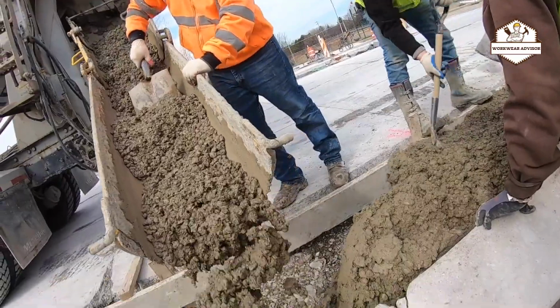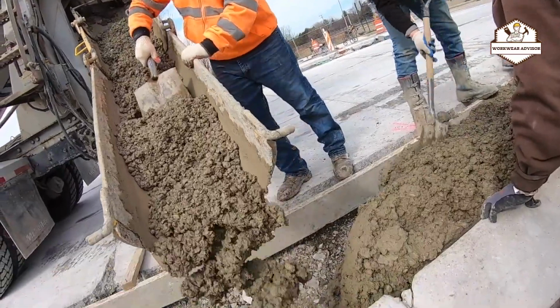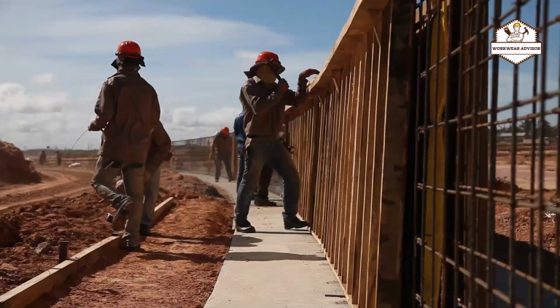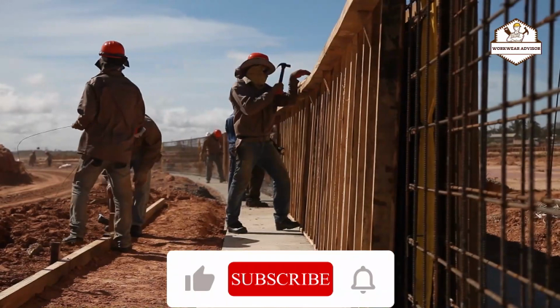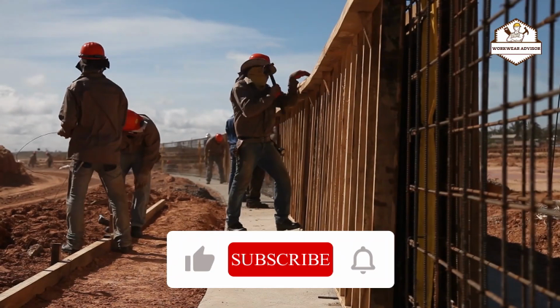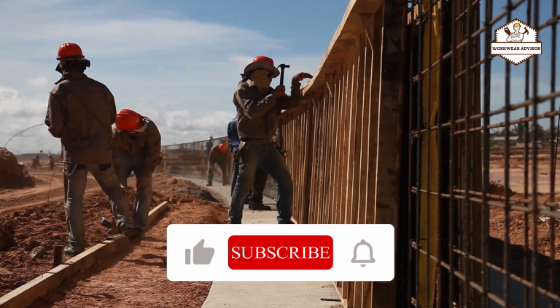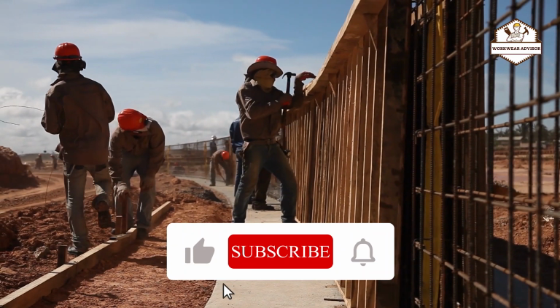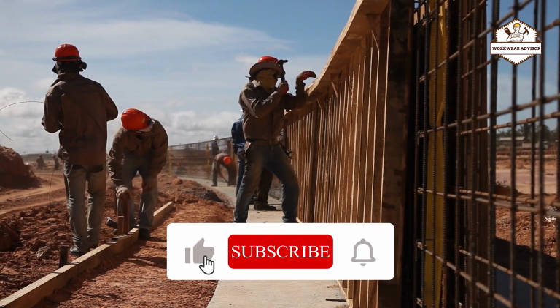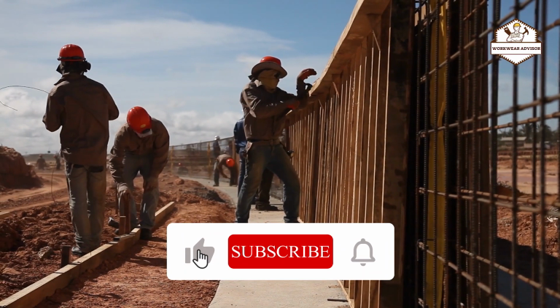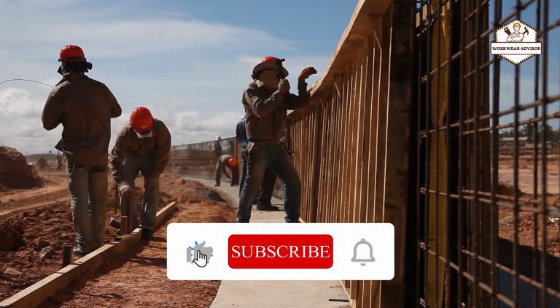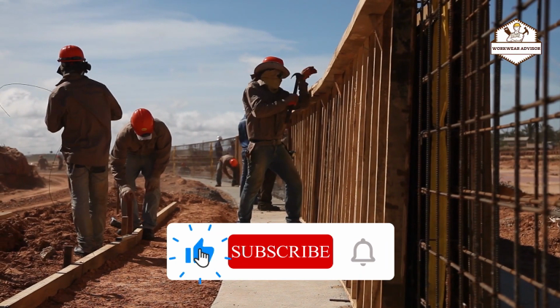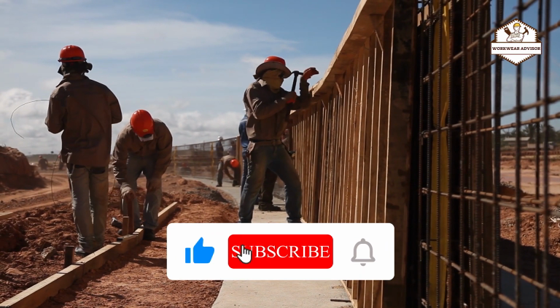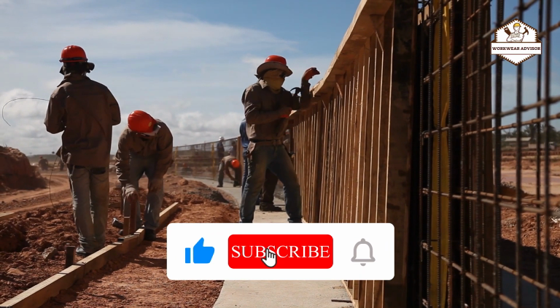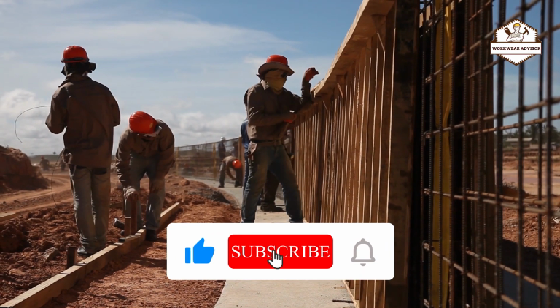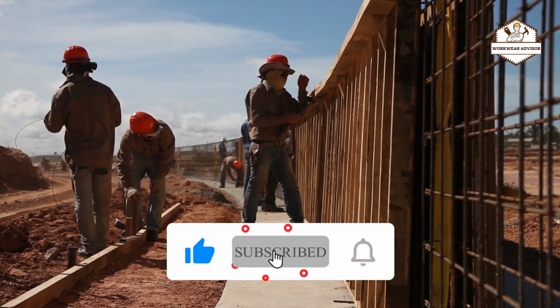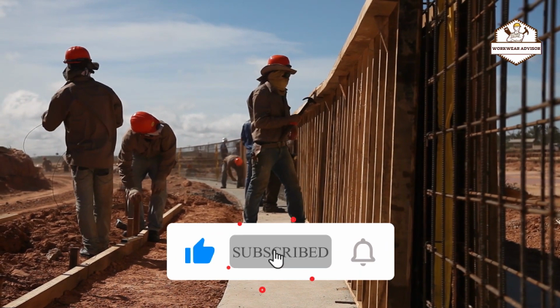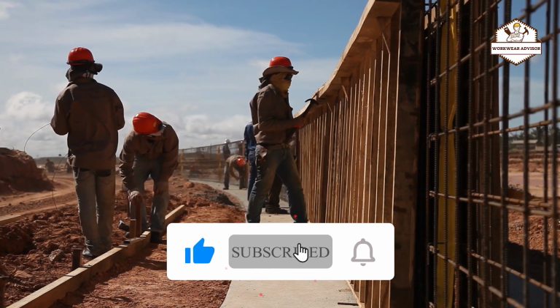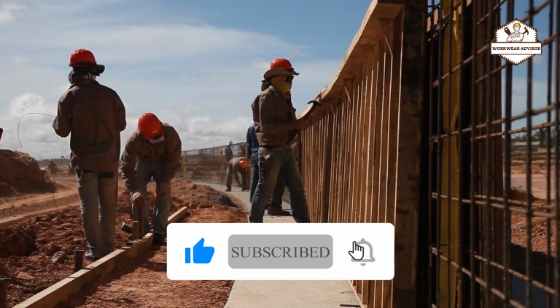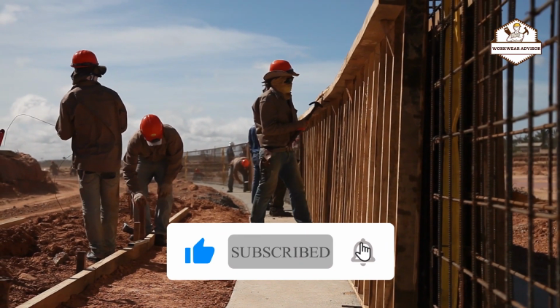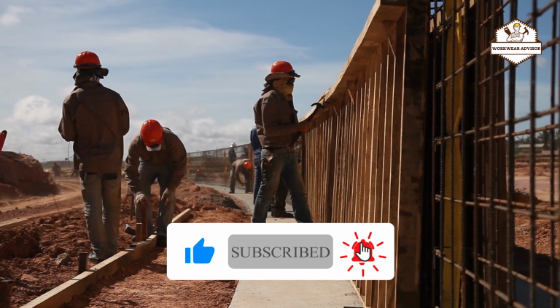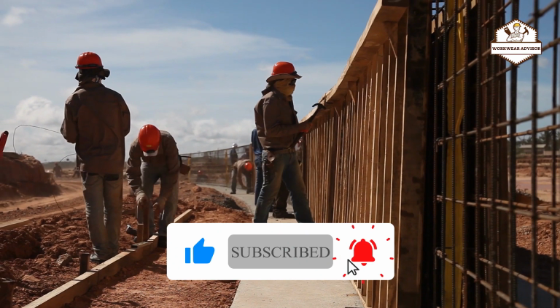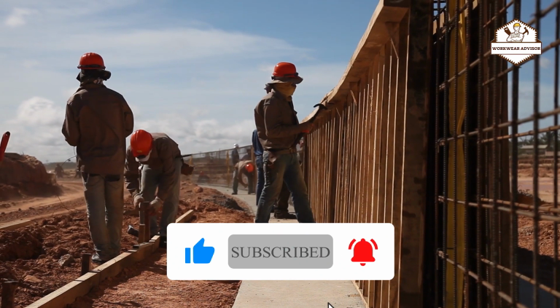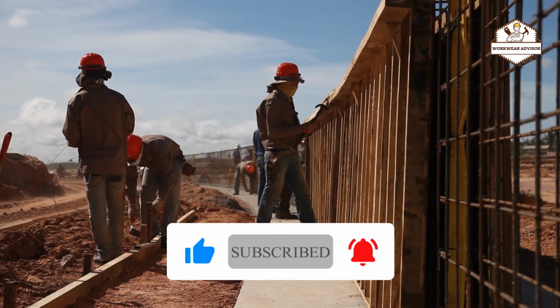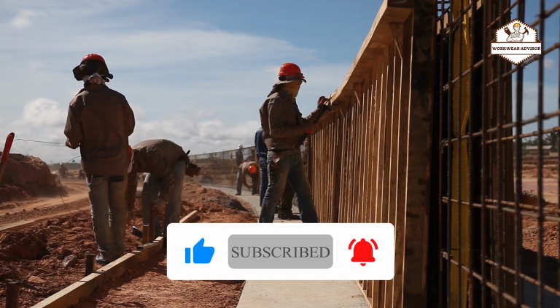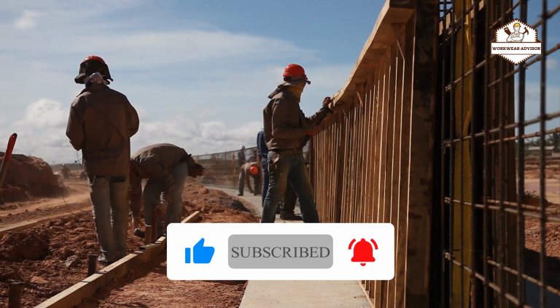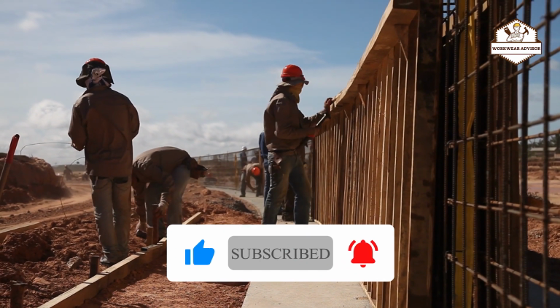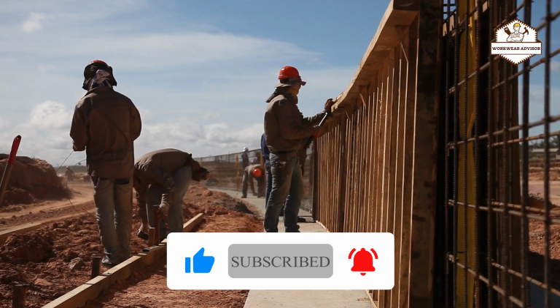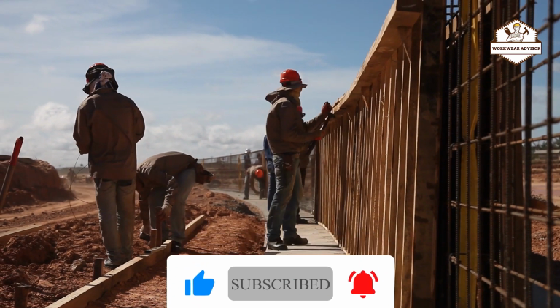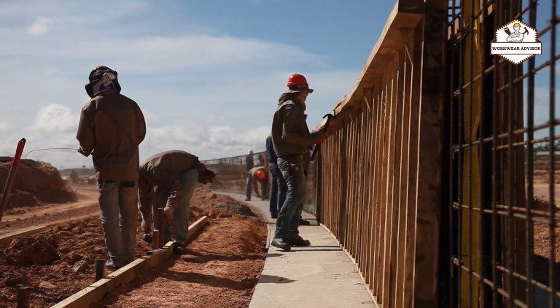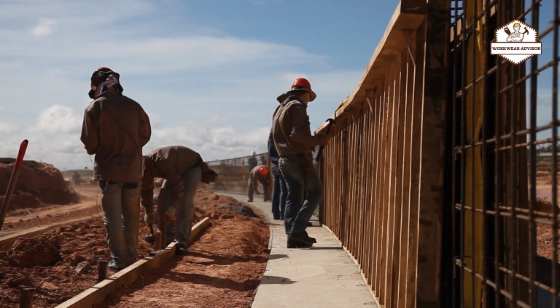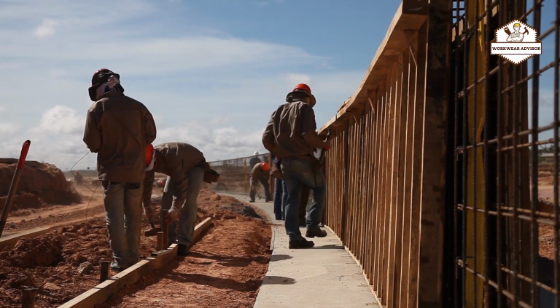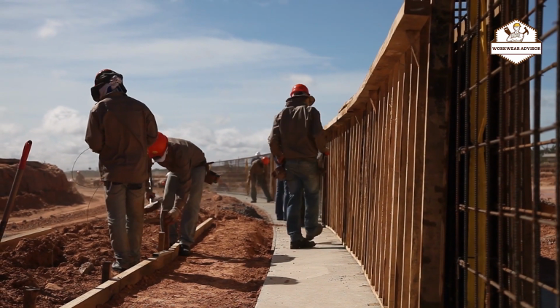If you are new to our channel, please like, subscribe, and click on the bell icon. Without further ado, let's get into the list.